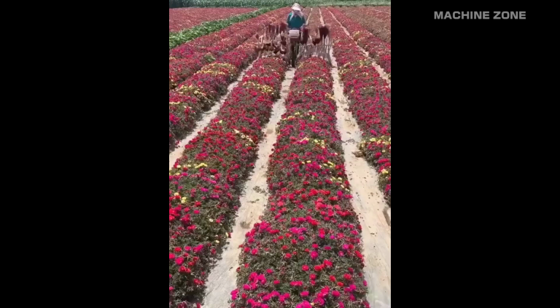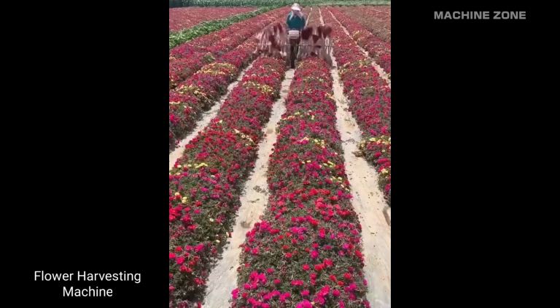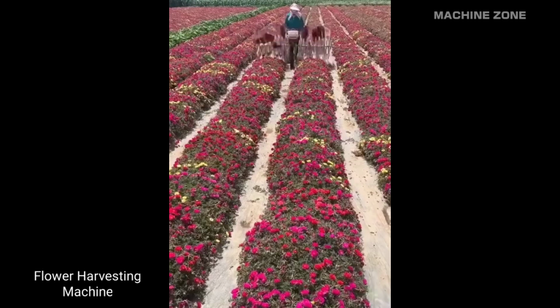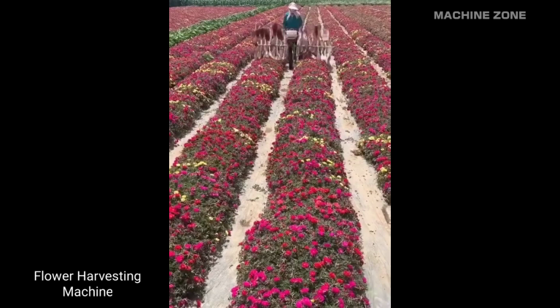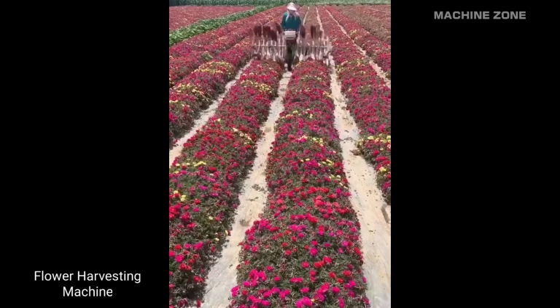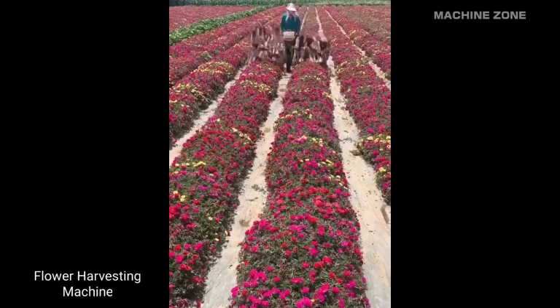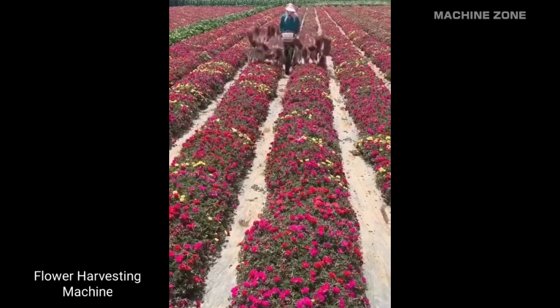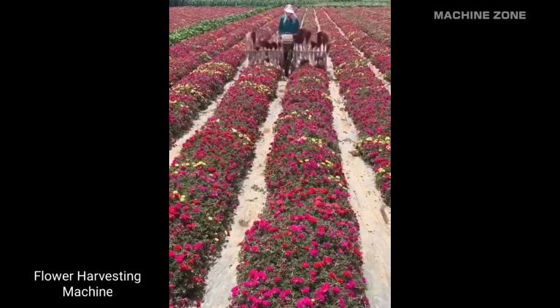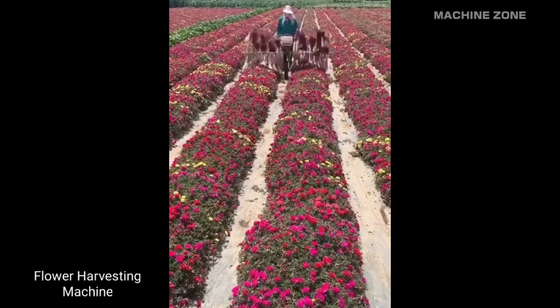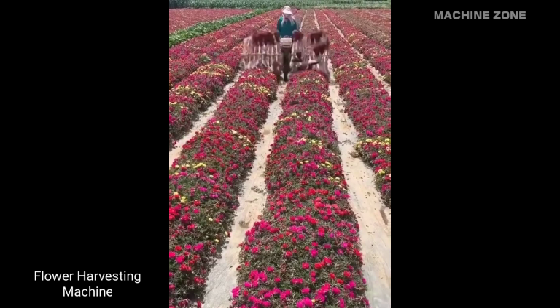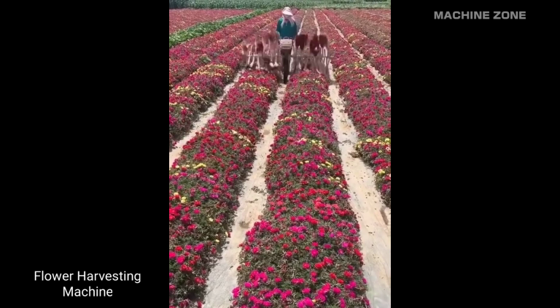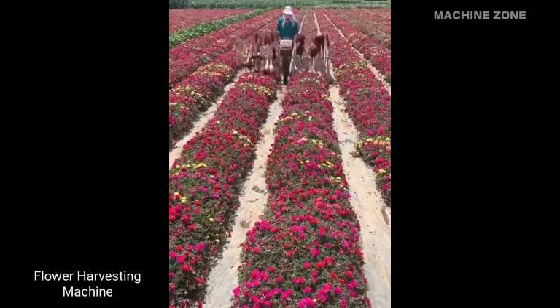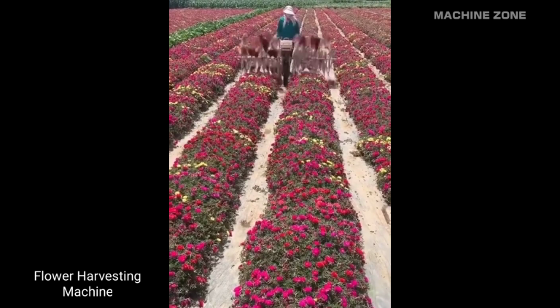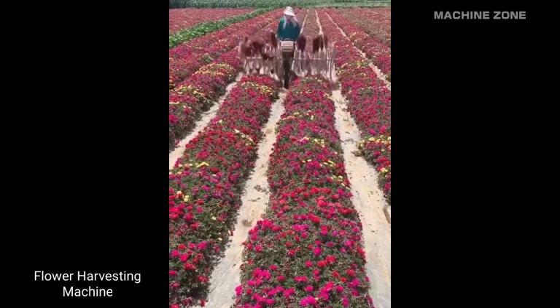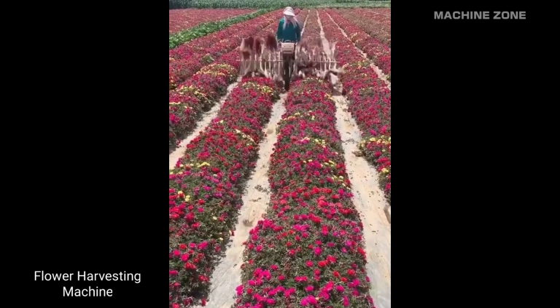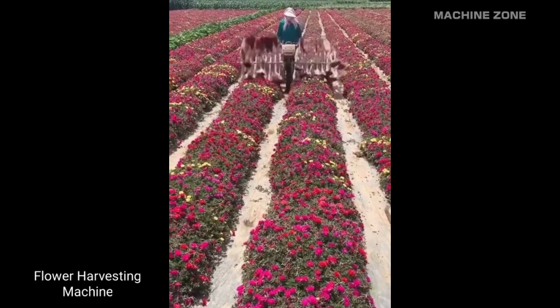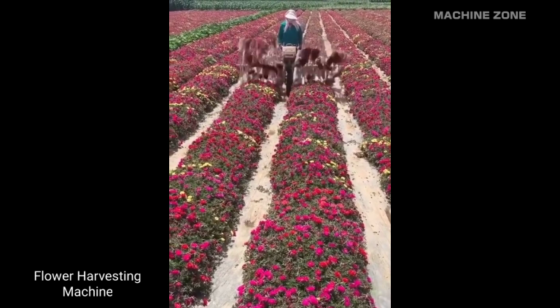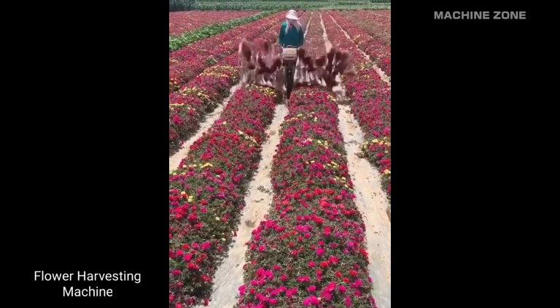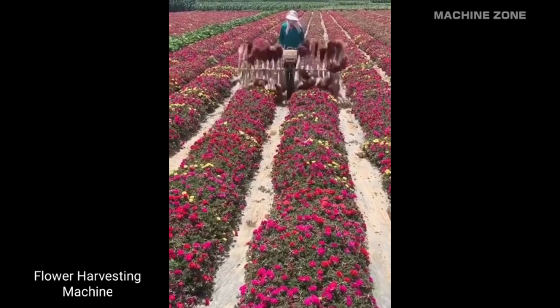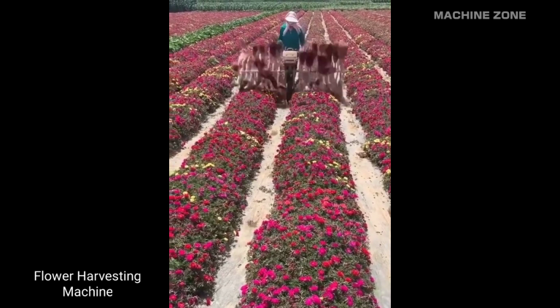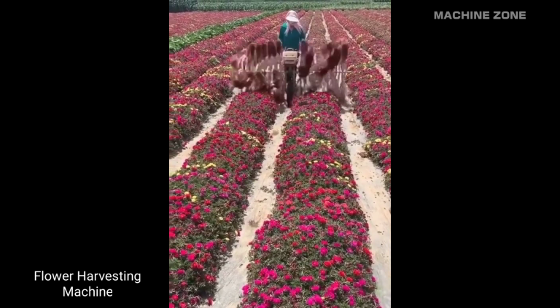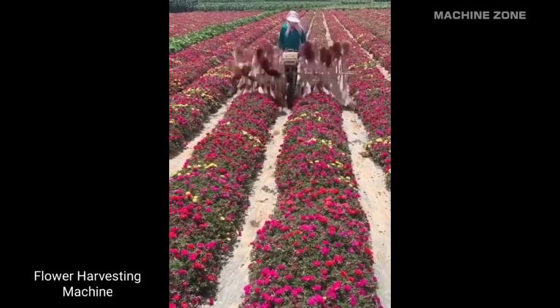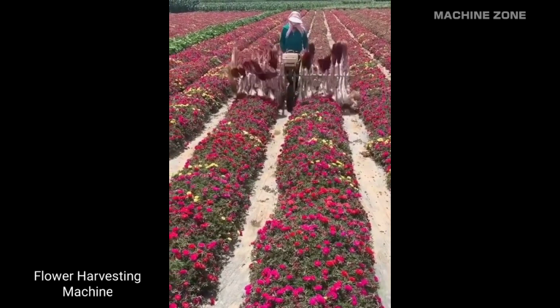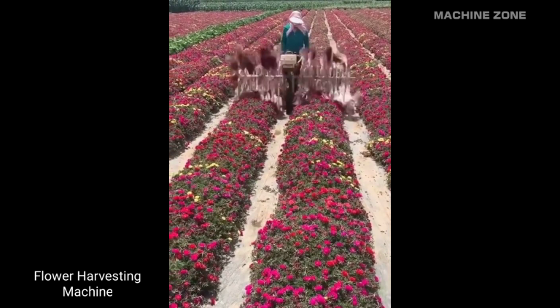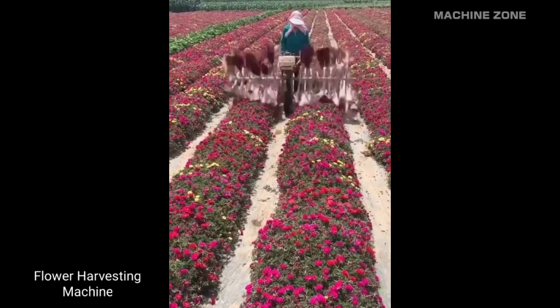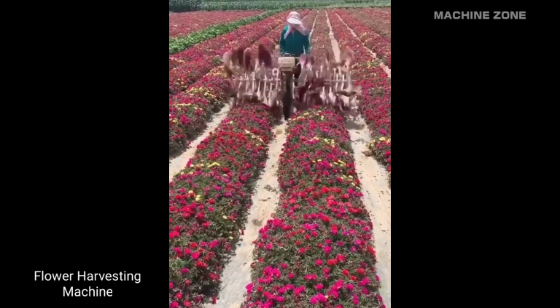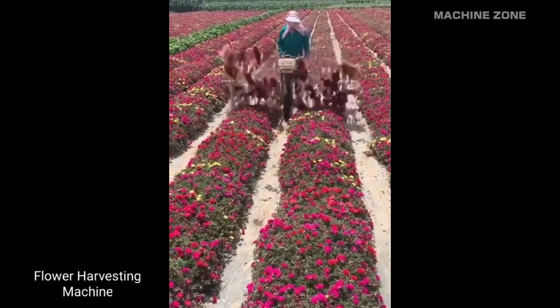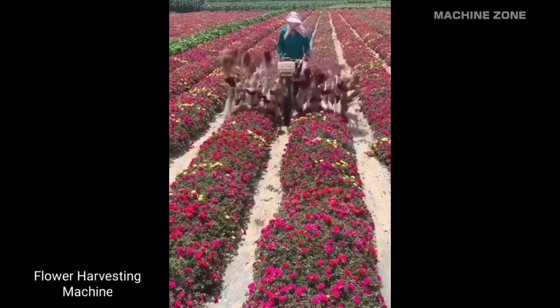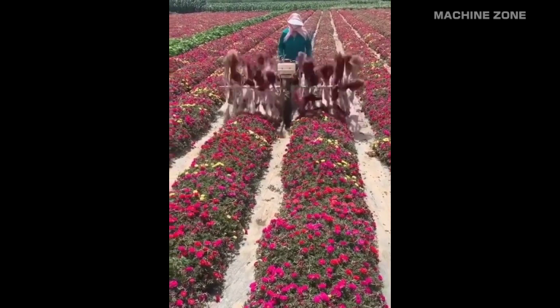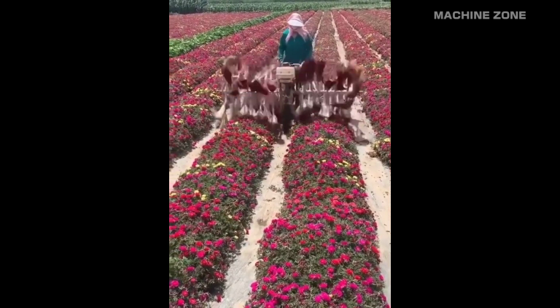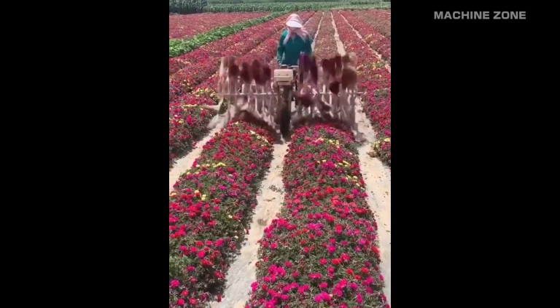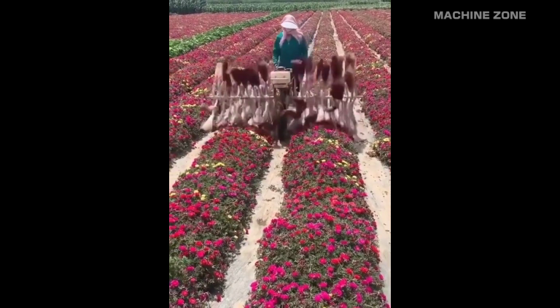Flower harvesting is embracing the touch of technology, with fascinating machines streamlining the process.